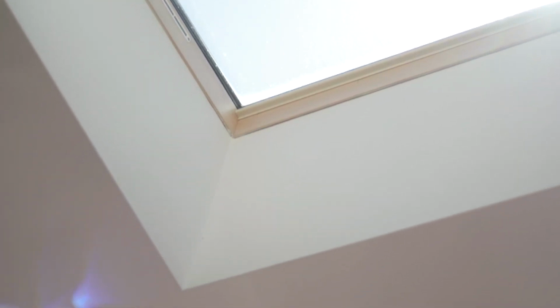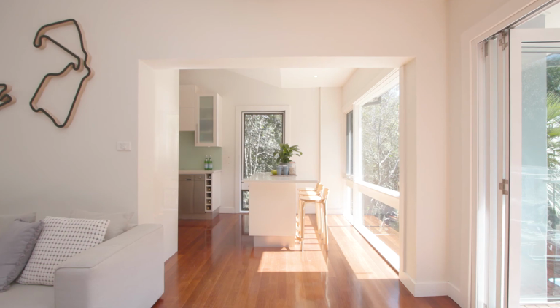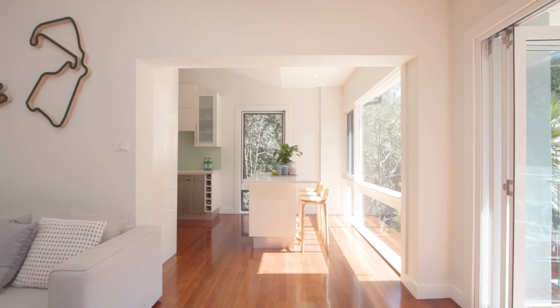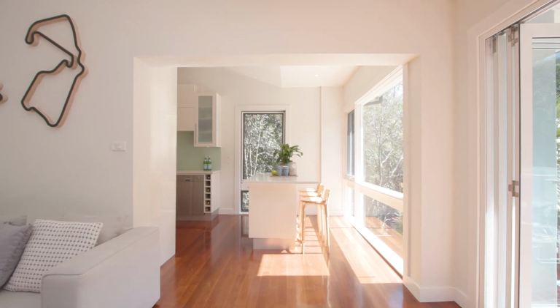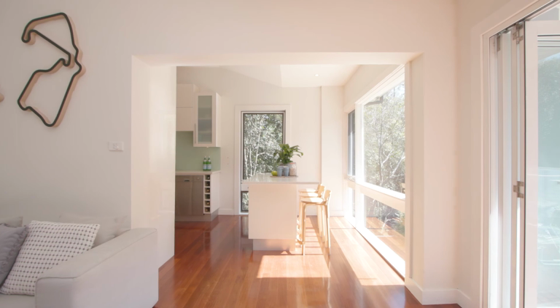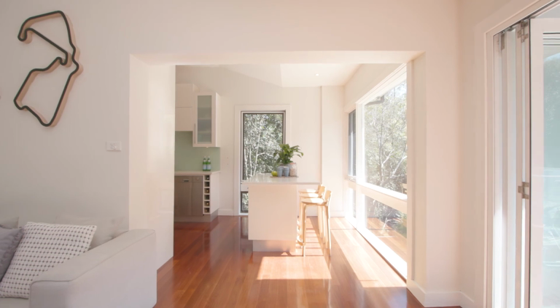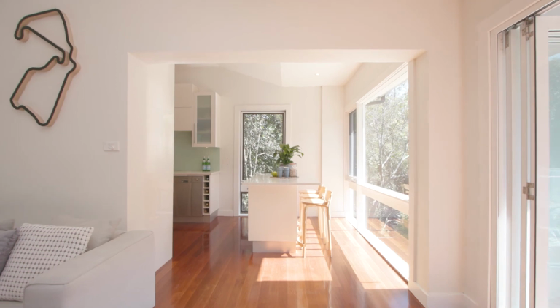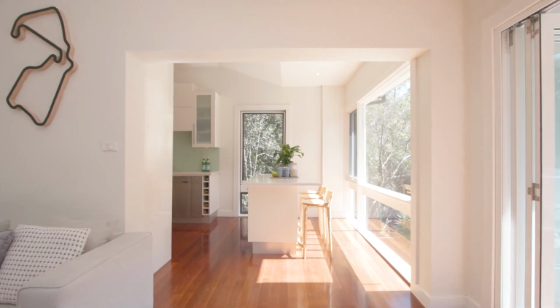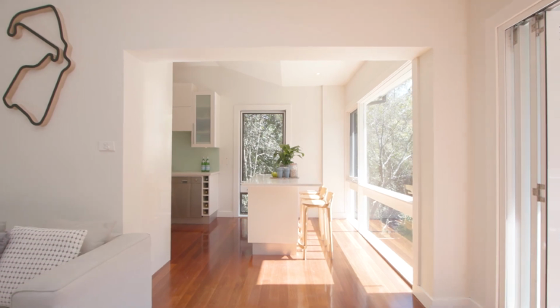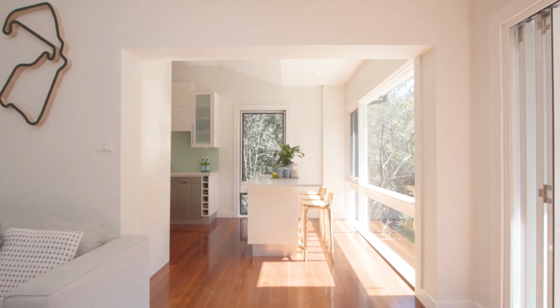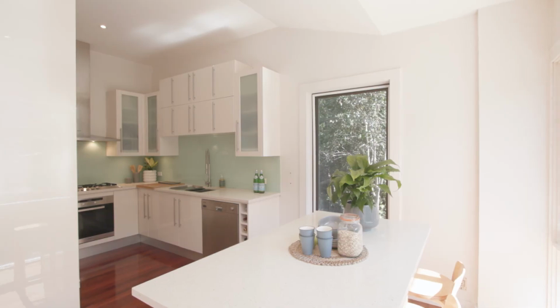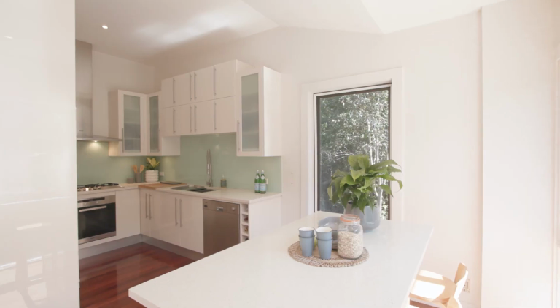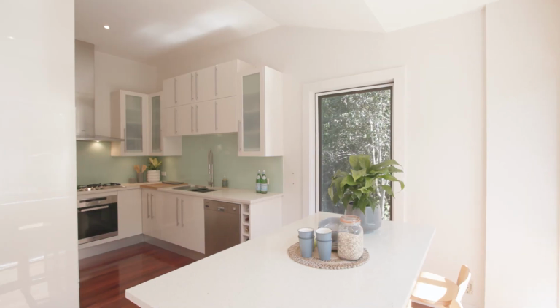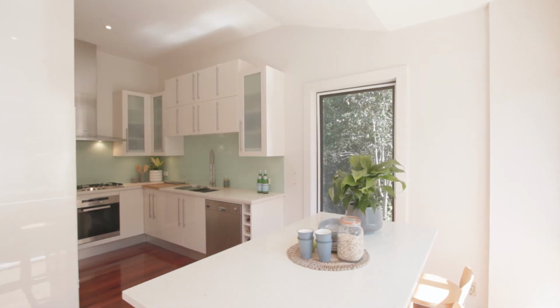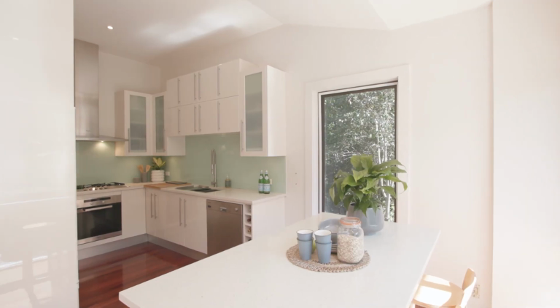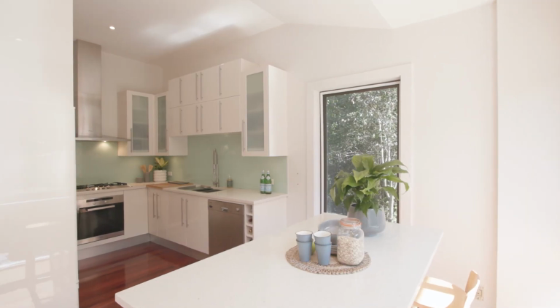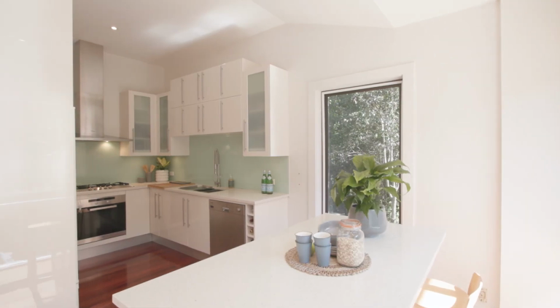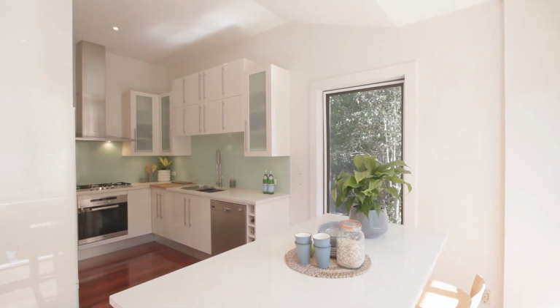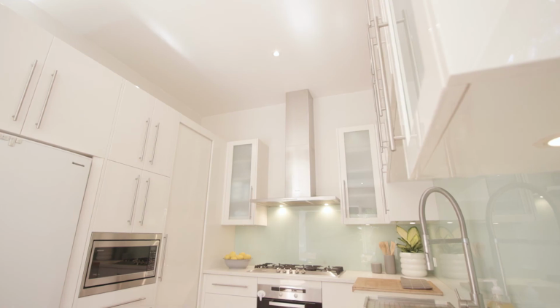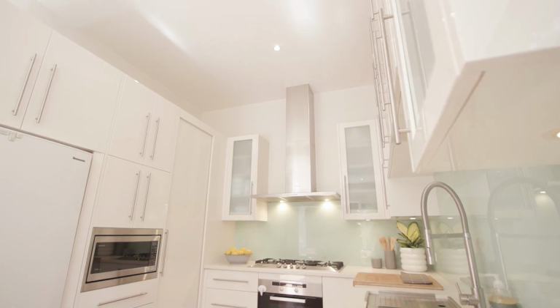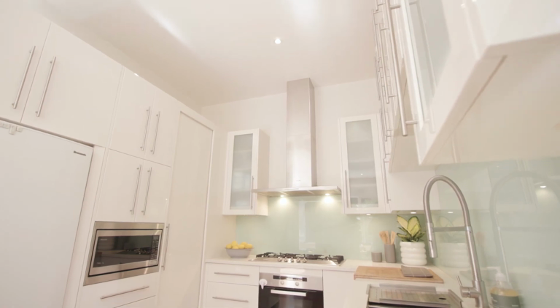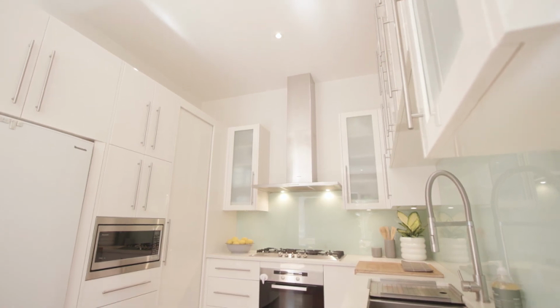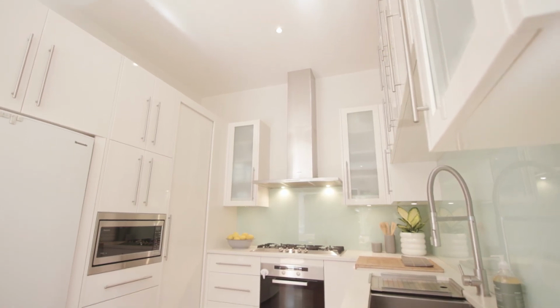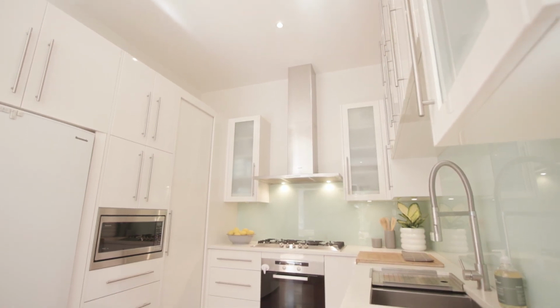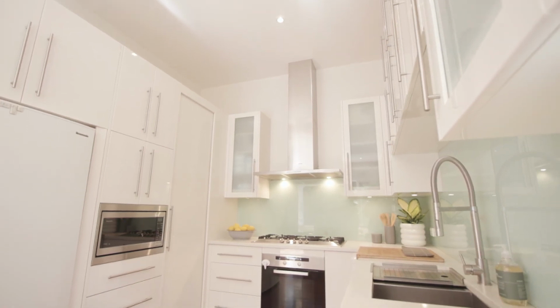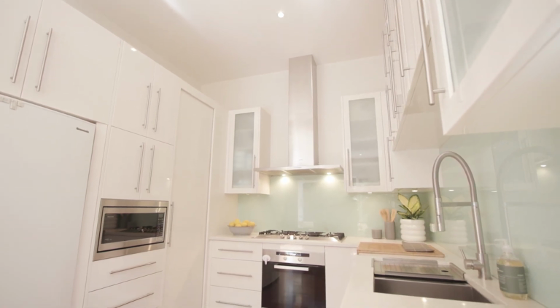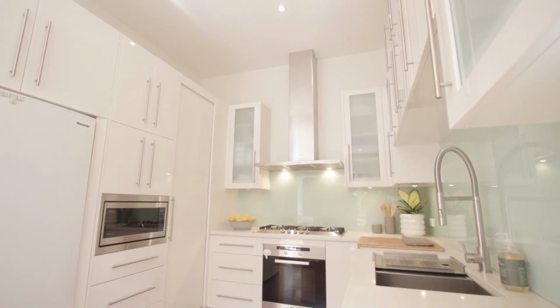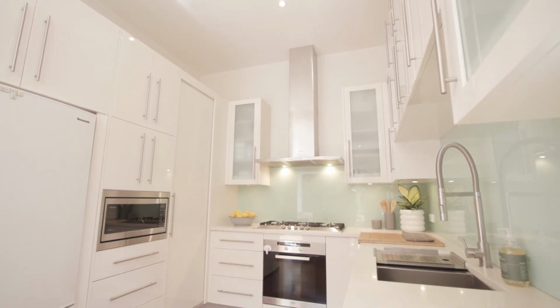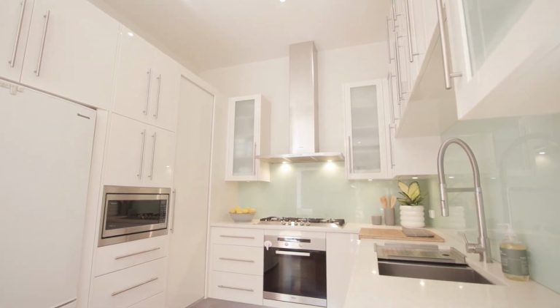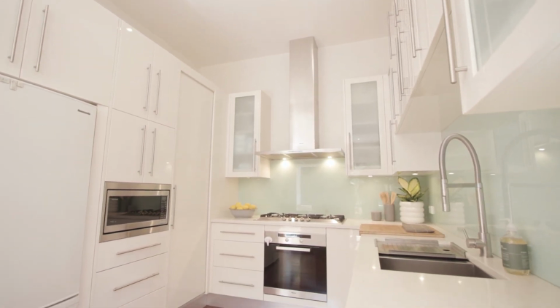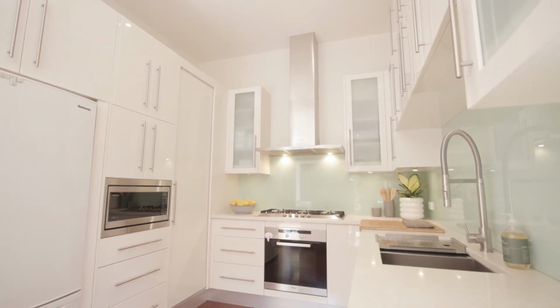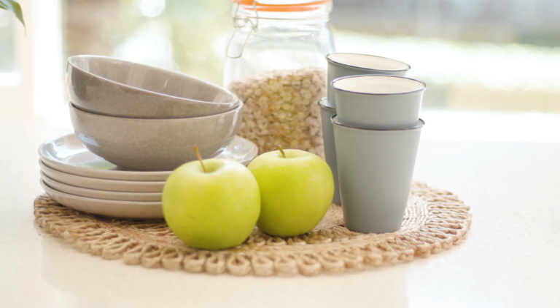The kitchen features Miele appliances including stone bench tops and a breakfast bar.